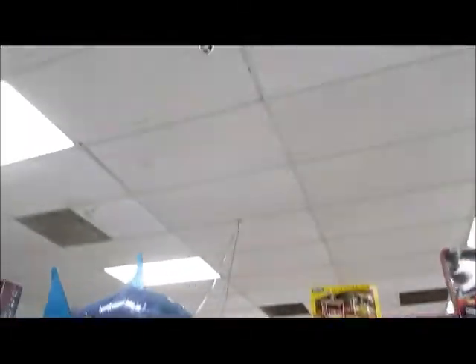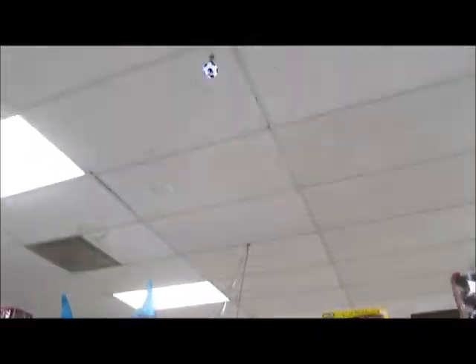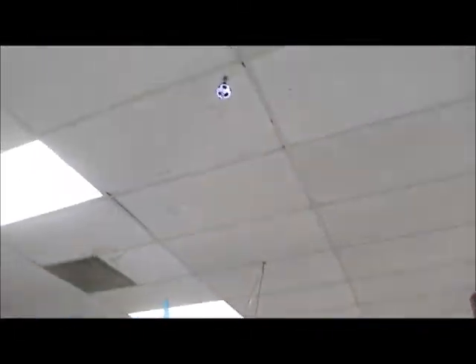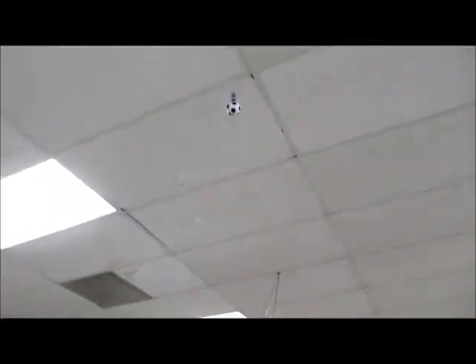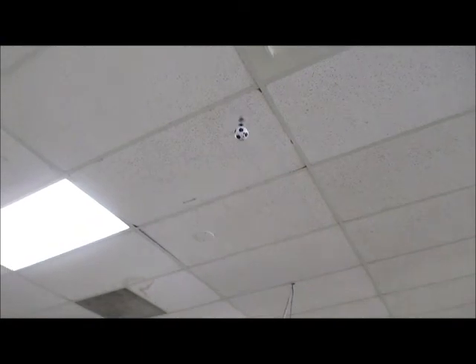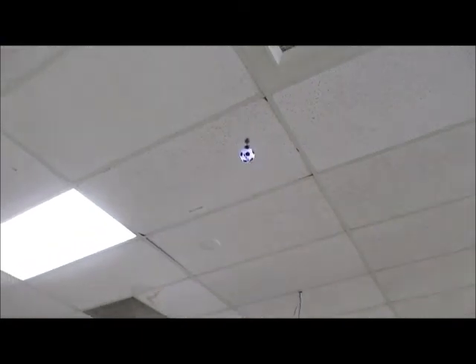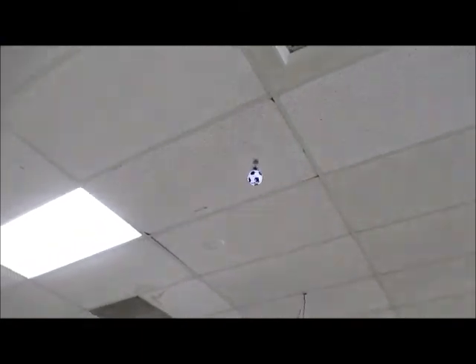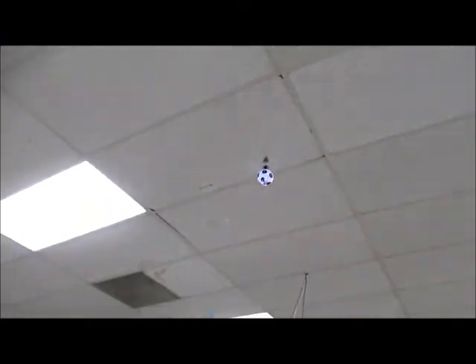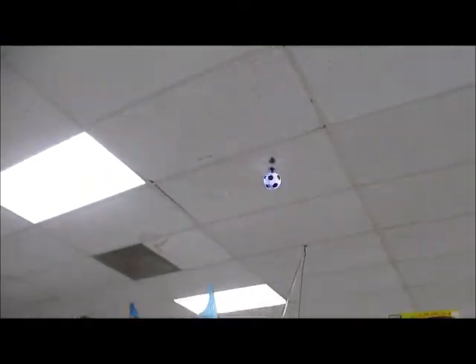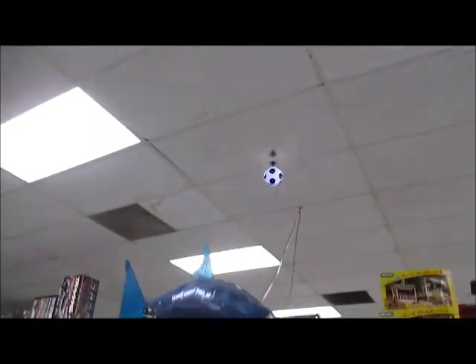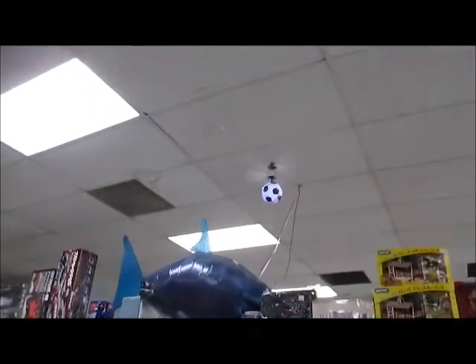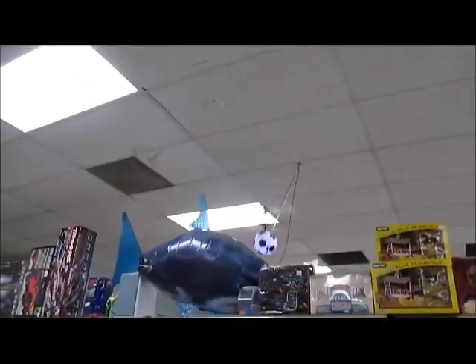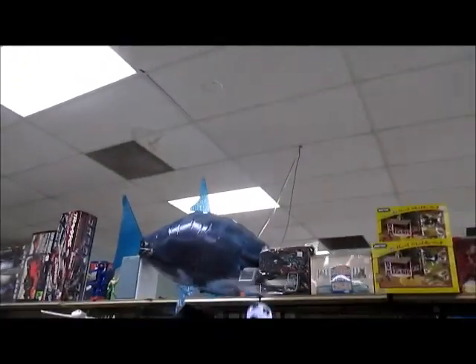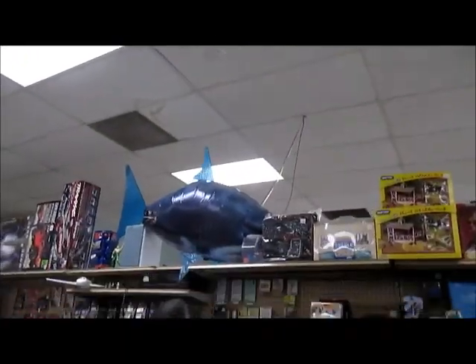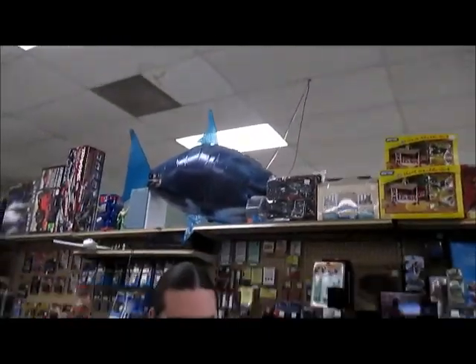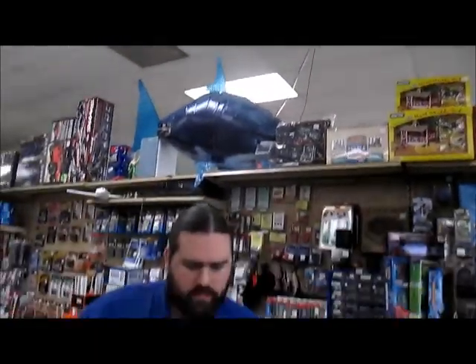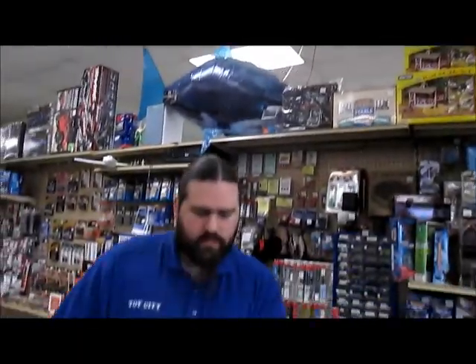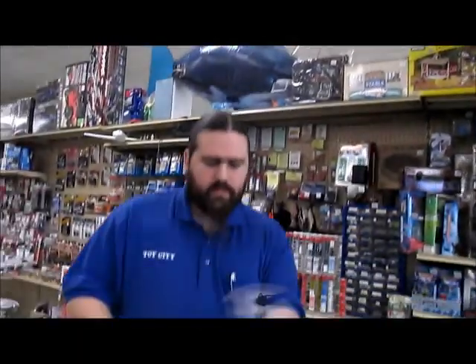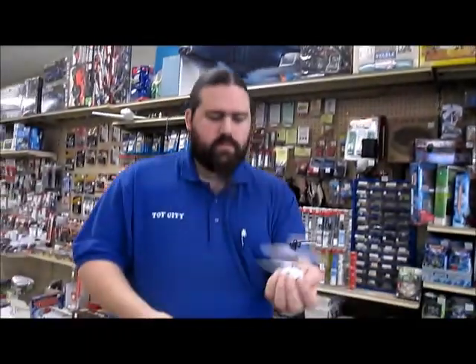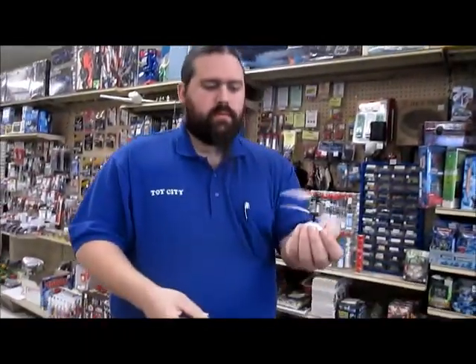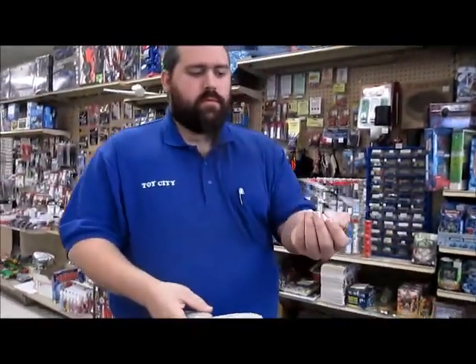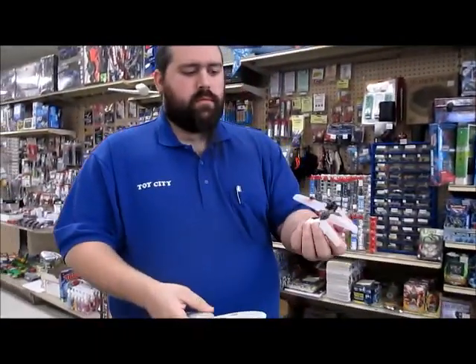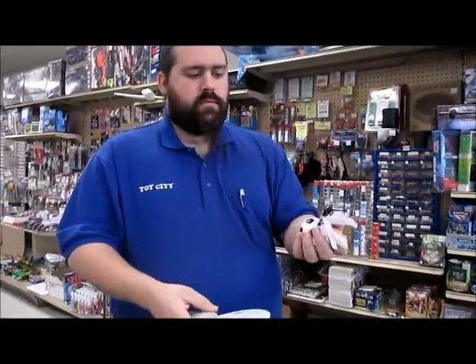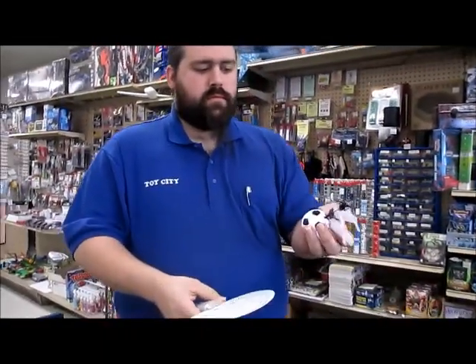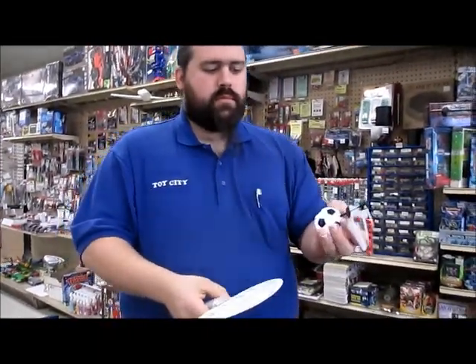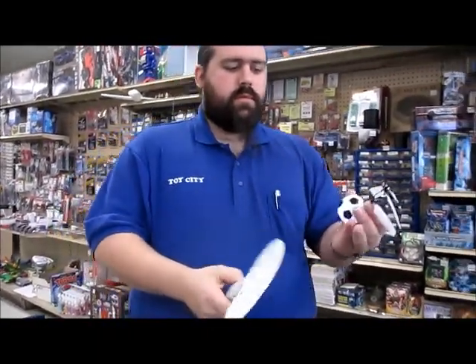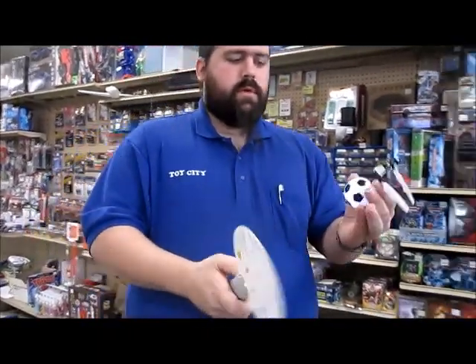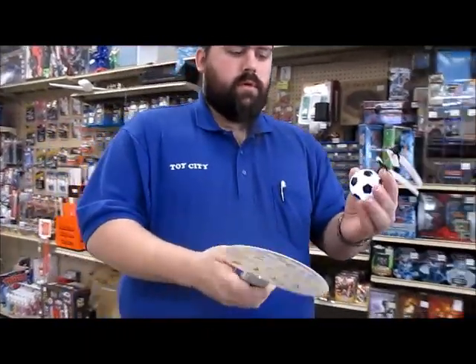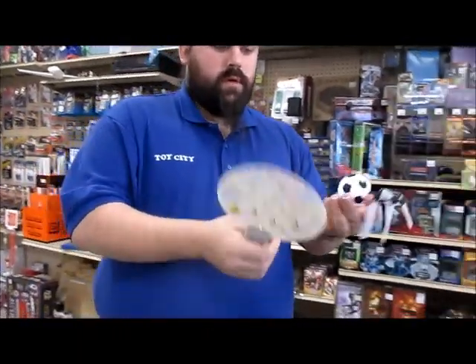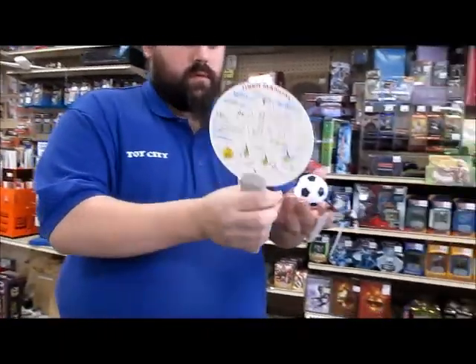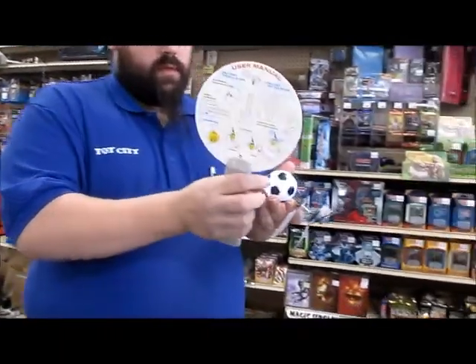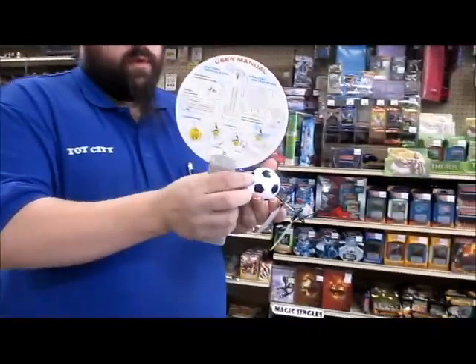And this is $19.95? That's right. Here we go — a flying toy for $19.95, how cool is that?